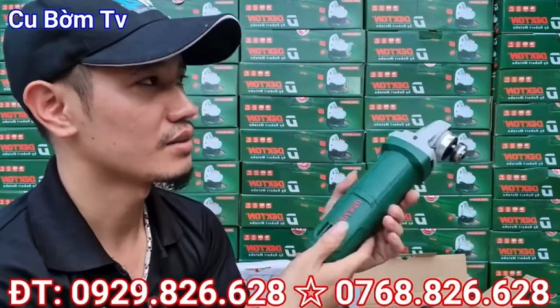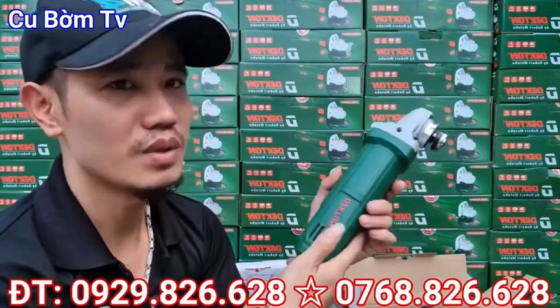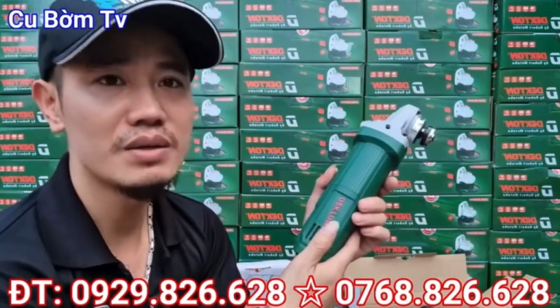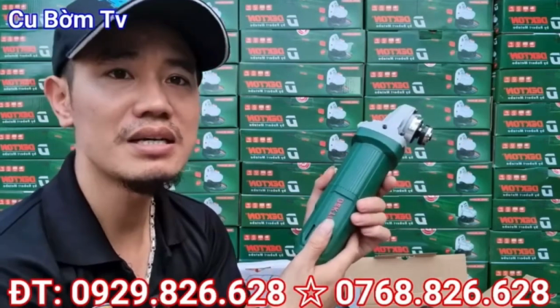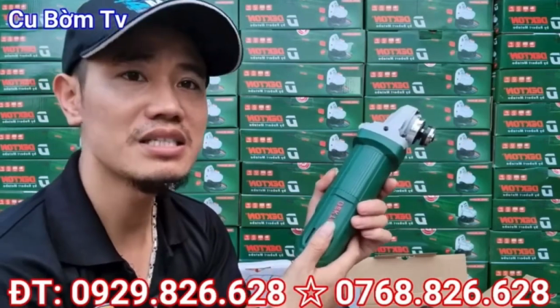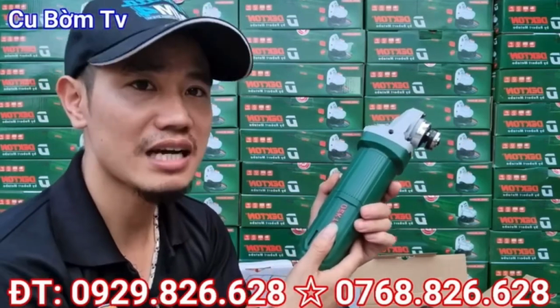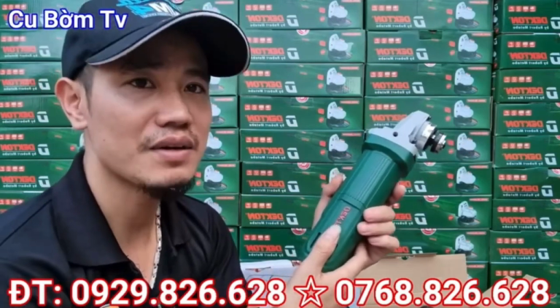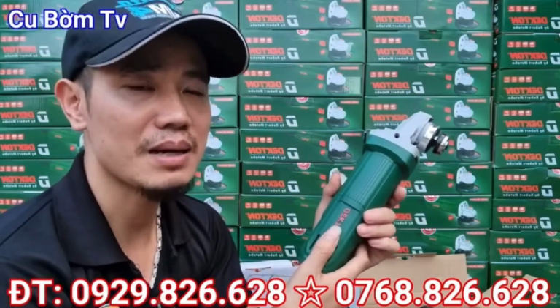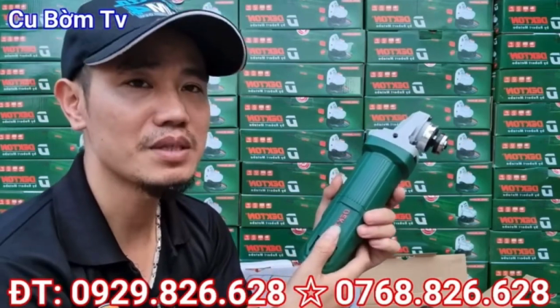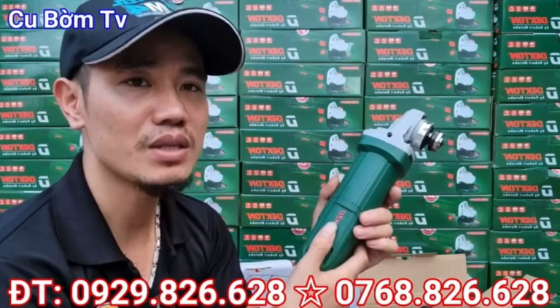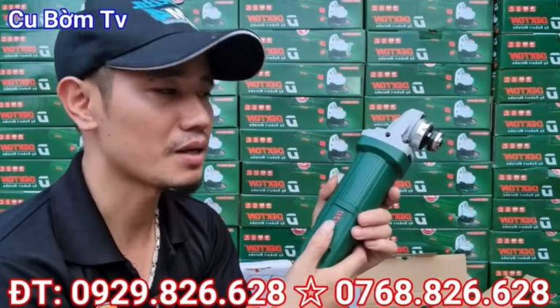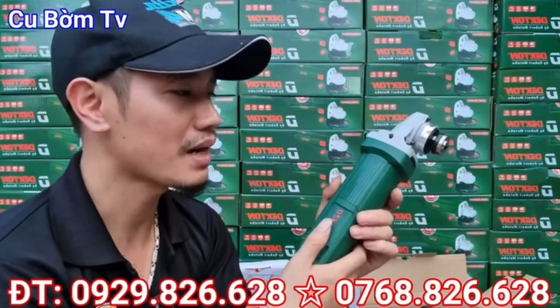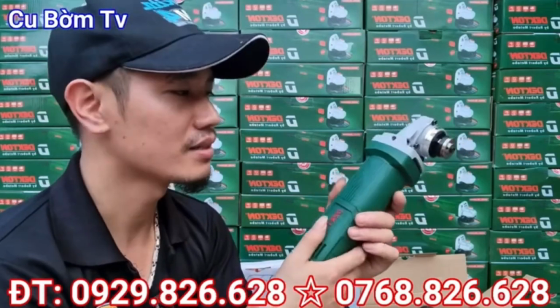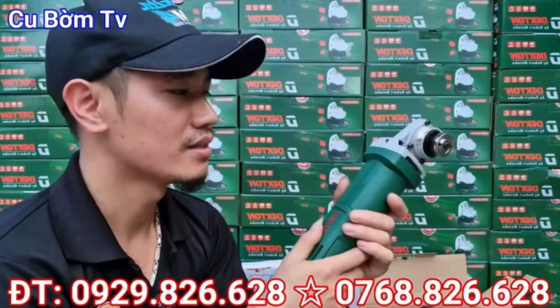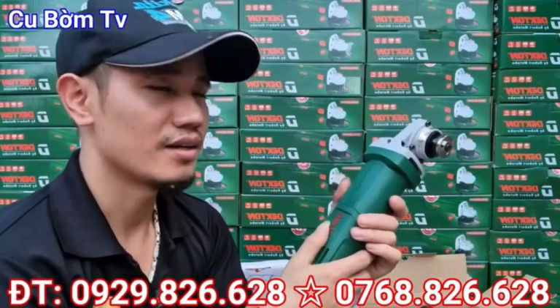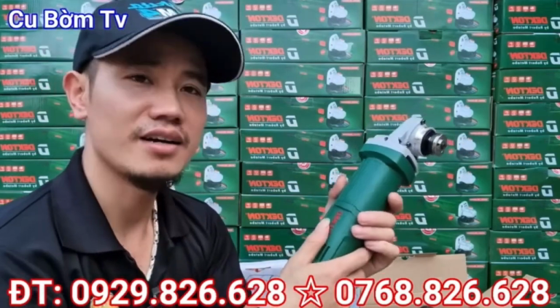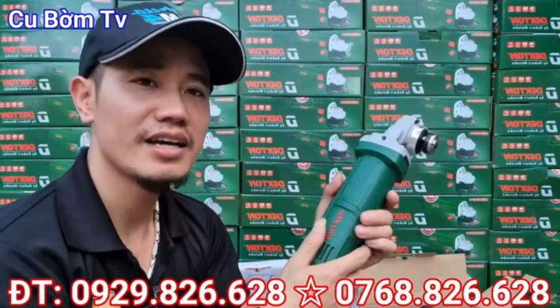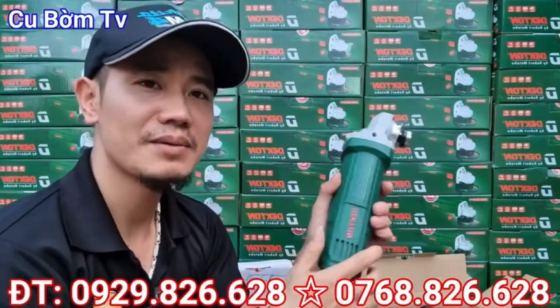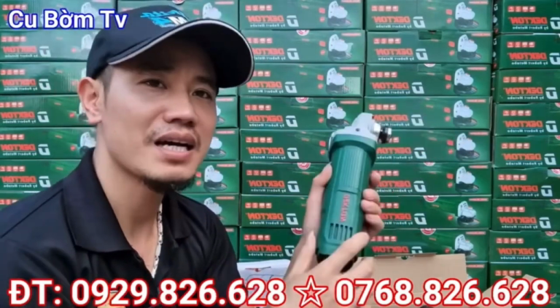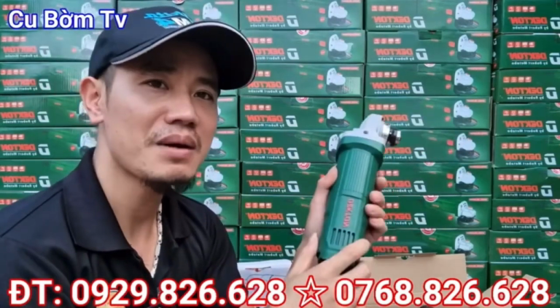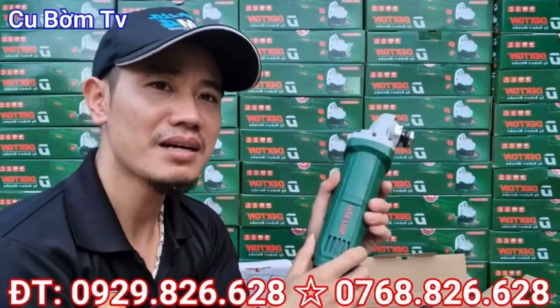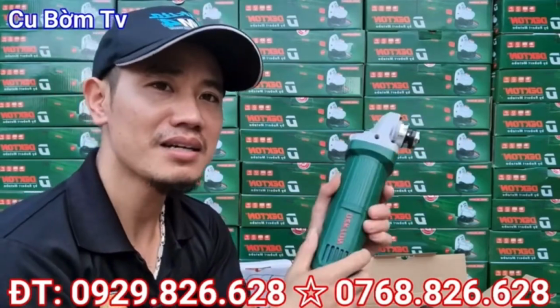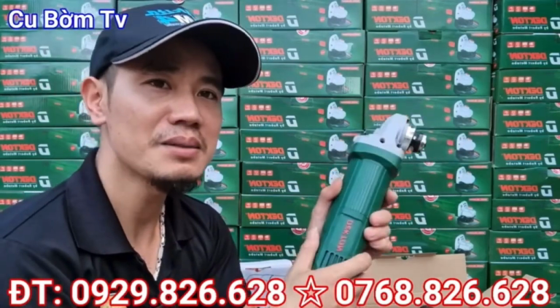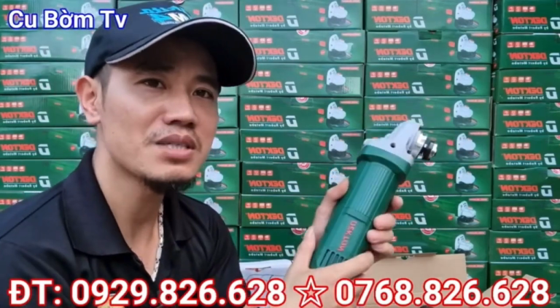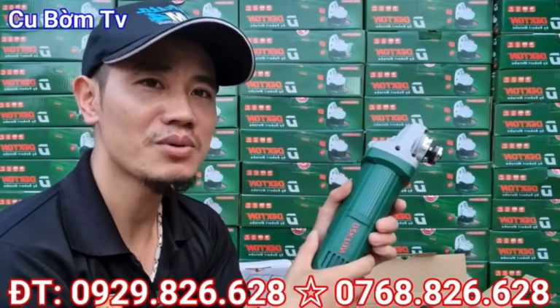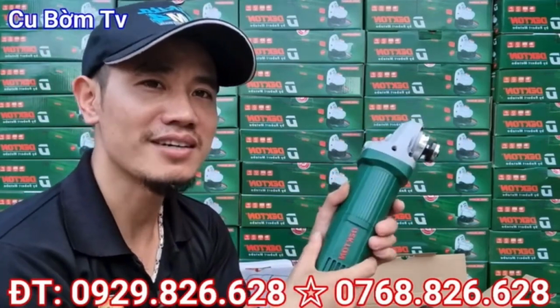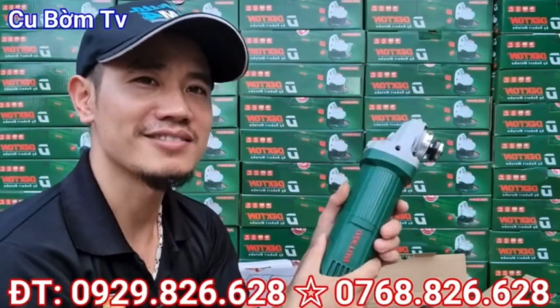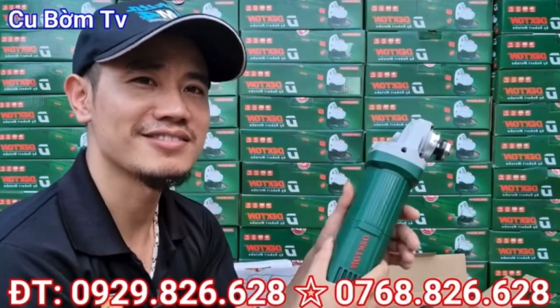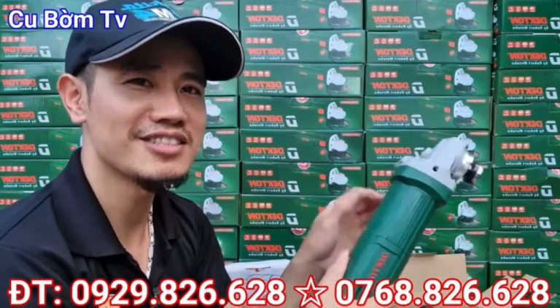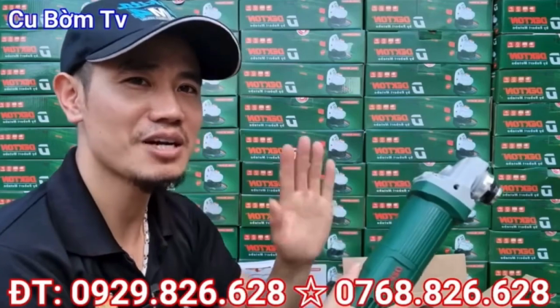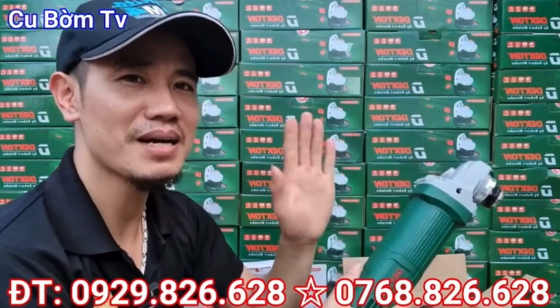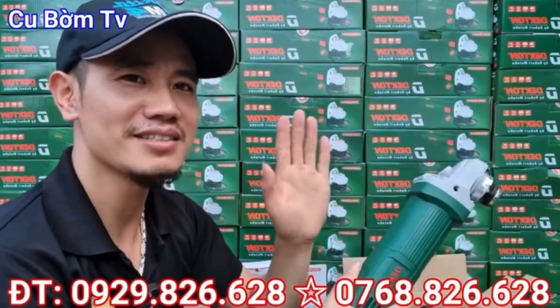Vâng, một lần nữa xin chào và cảm ơn toàn thể các bác. Hẹn gặp lại các bác ở các clip sau nhé. Xin chào các bác.